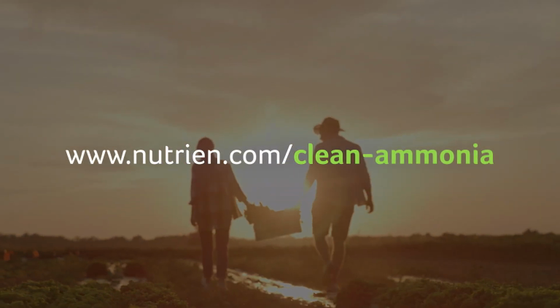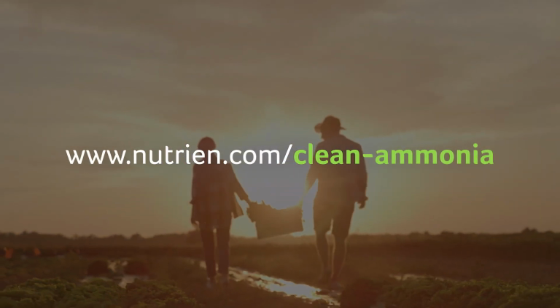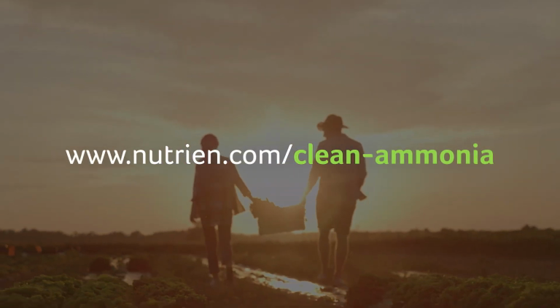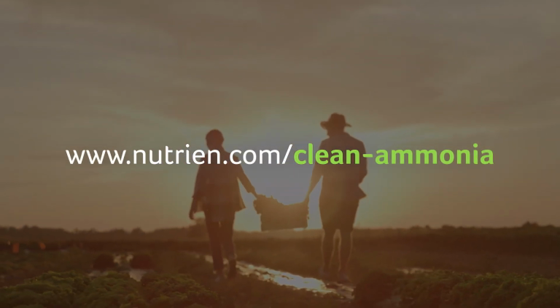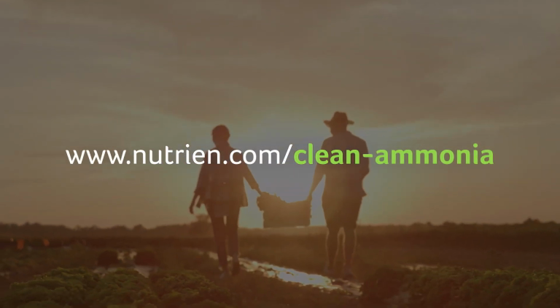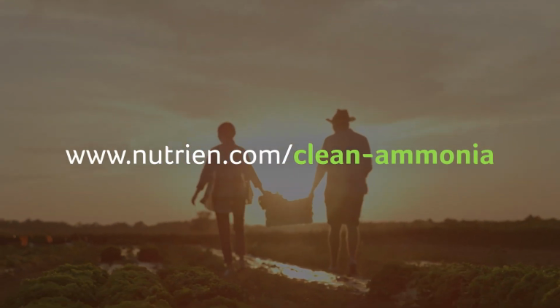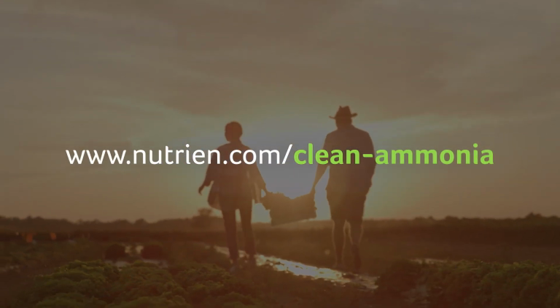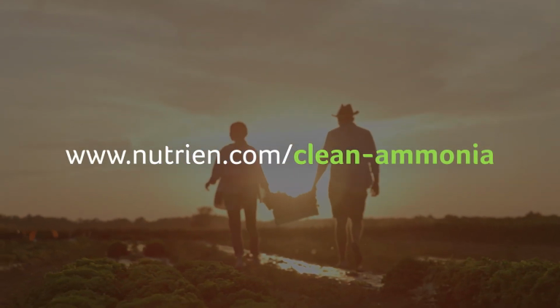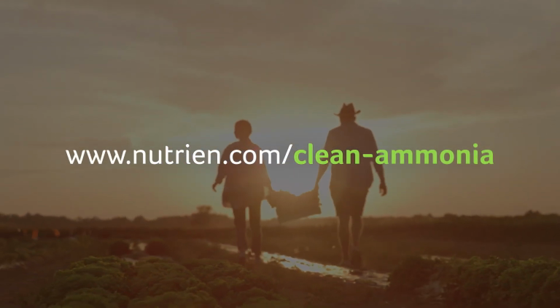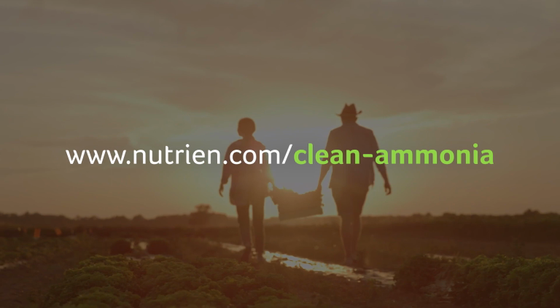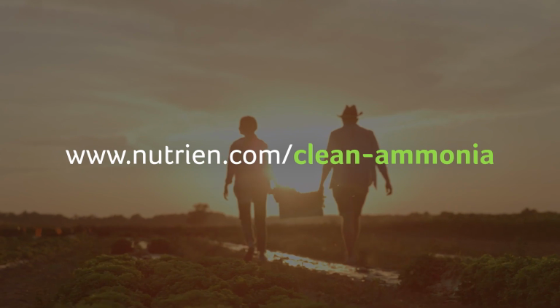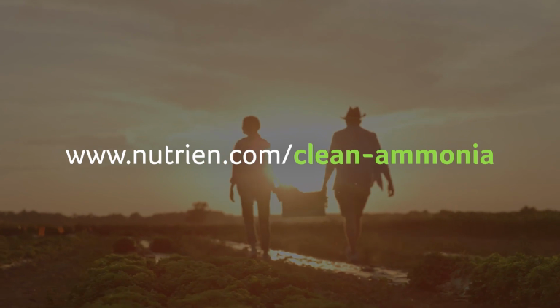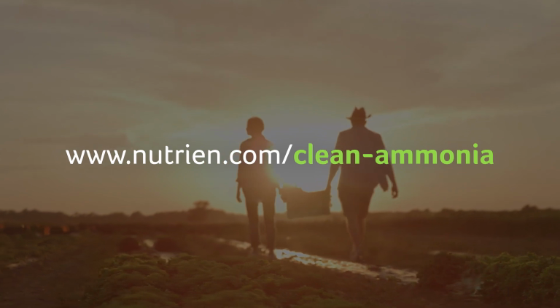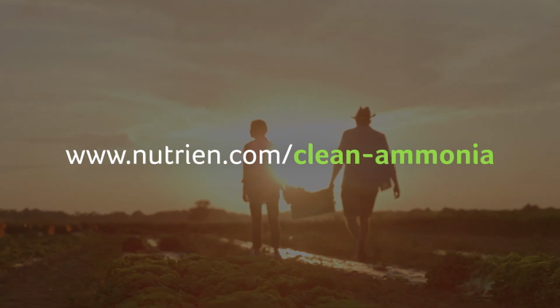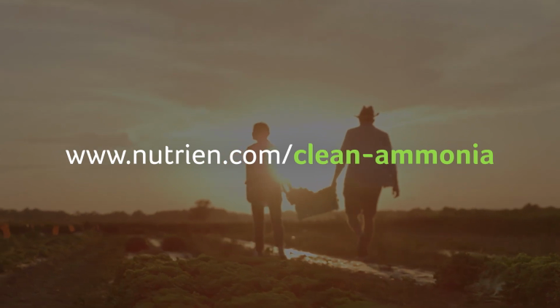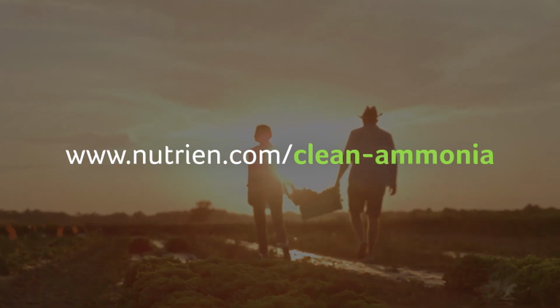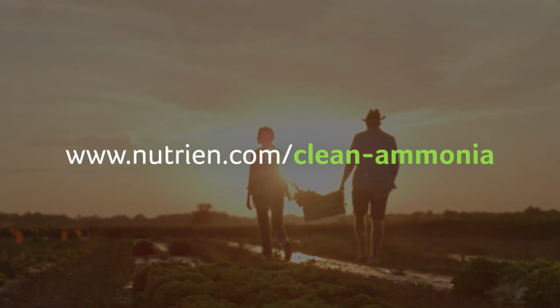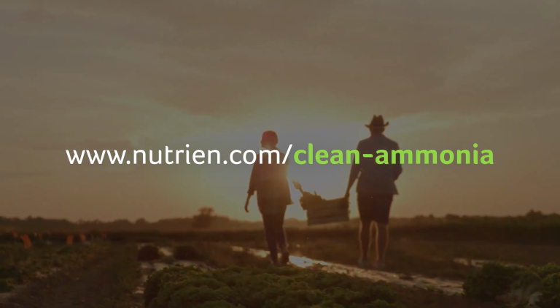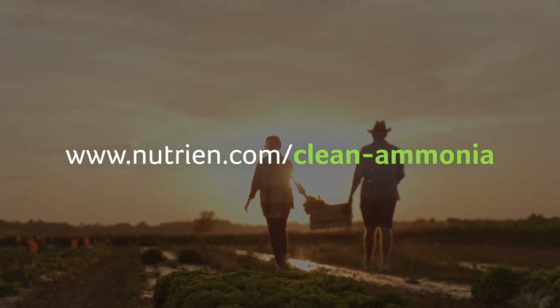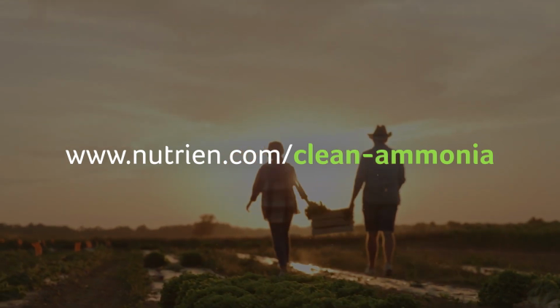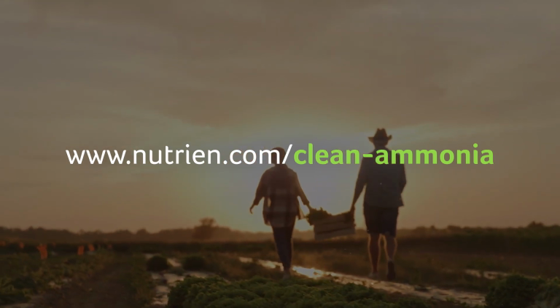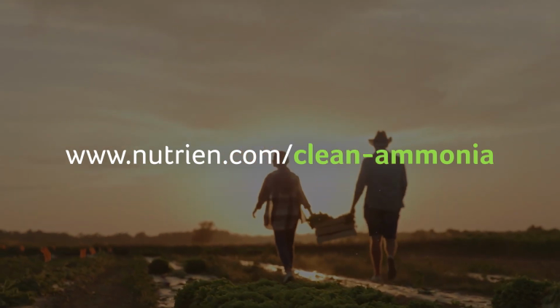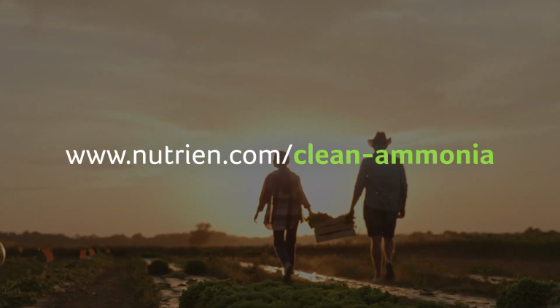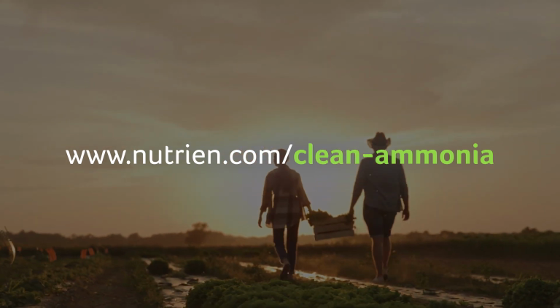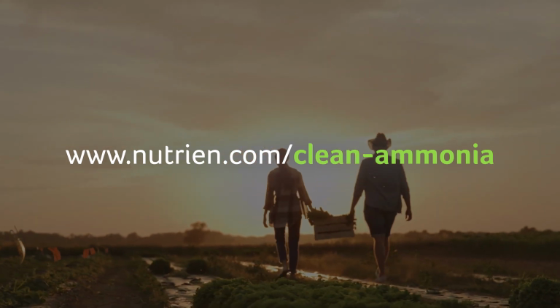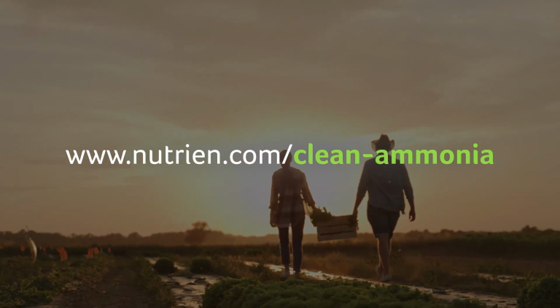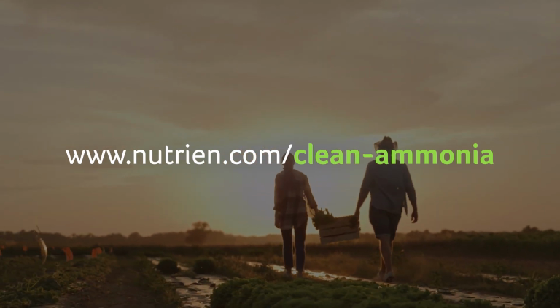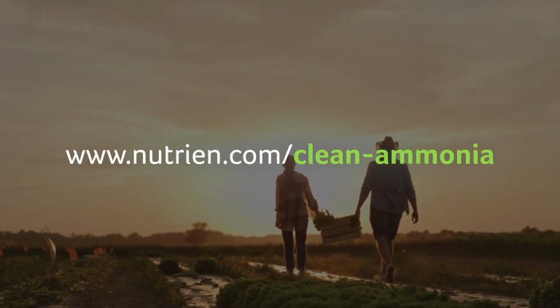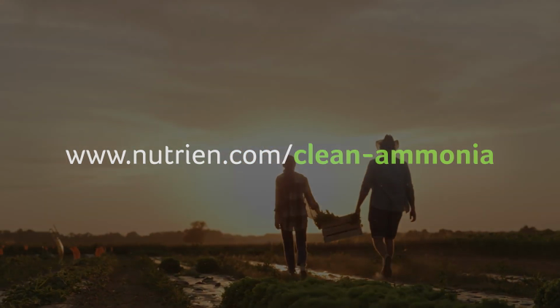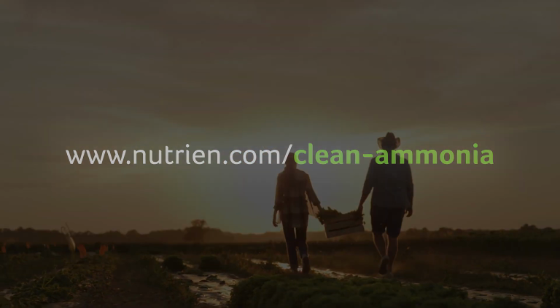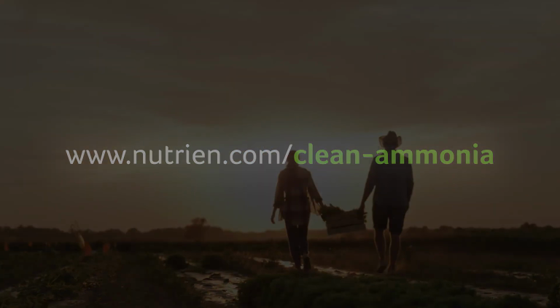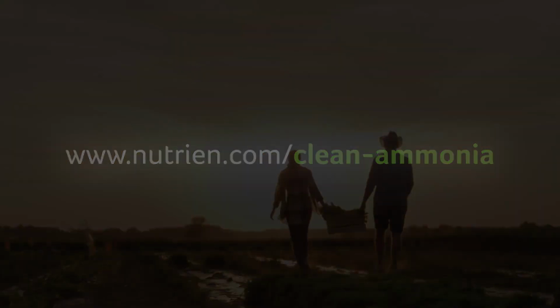Join us on the journey. Learn more at nutrien.com/clean-ammonia.